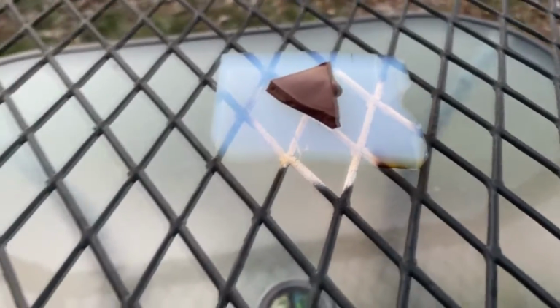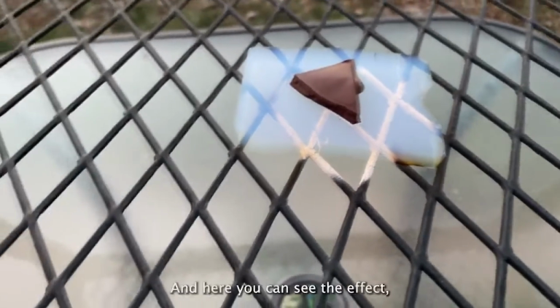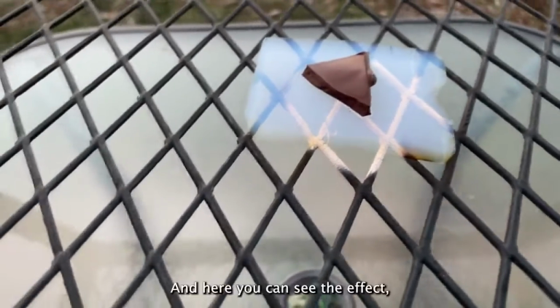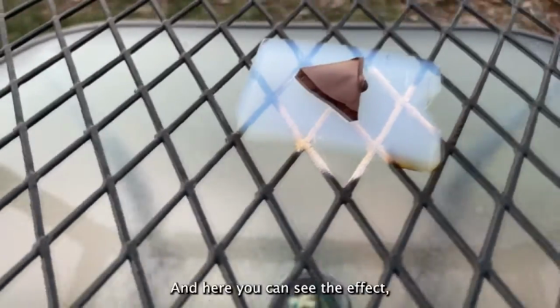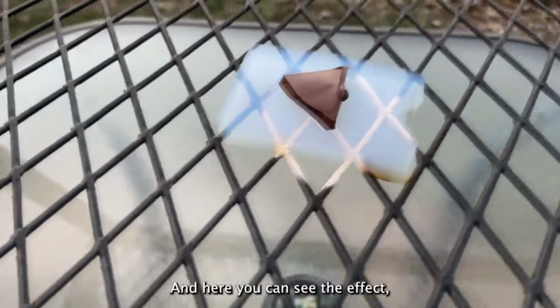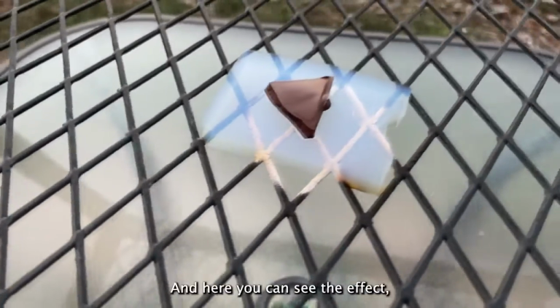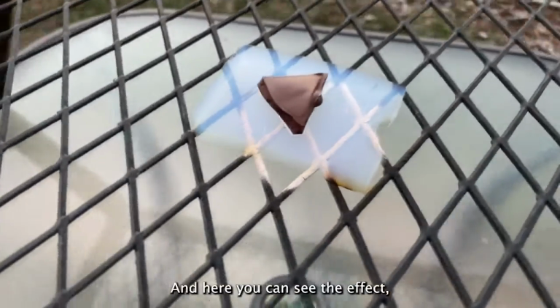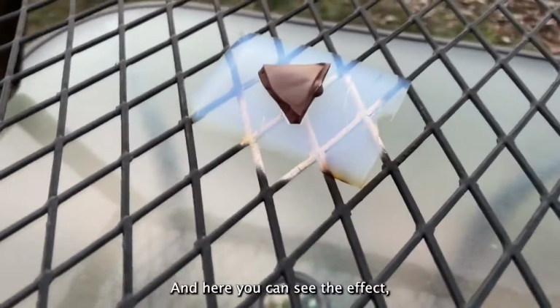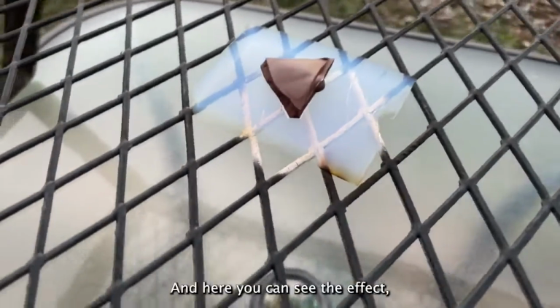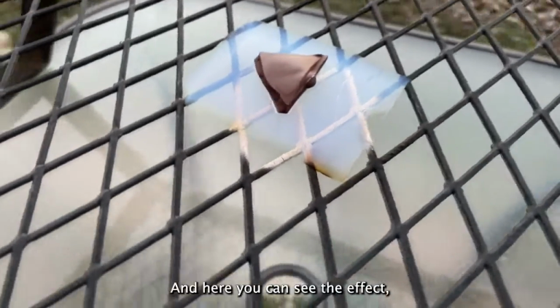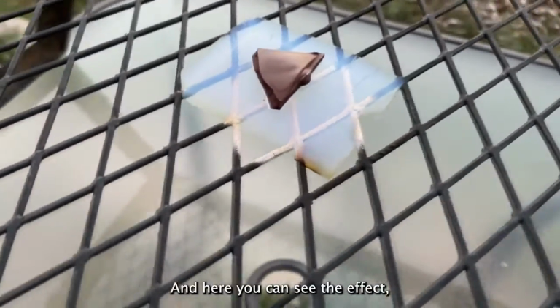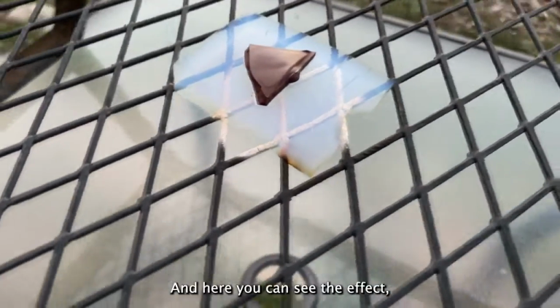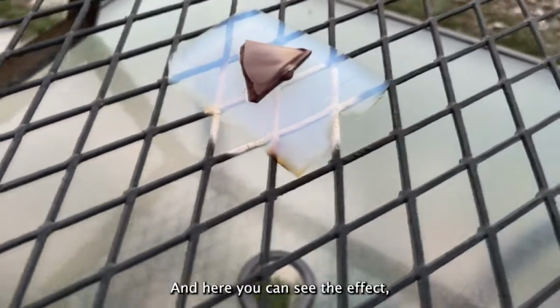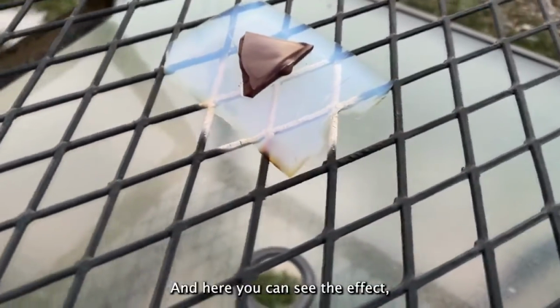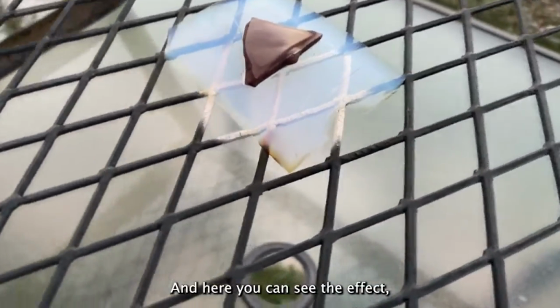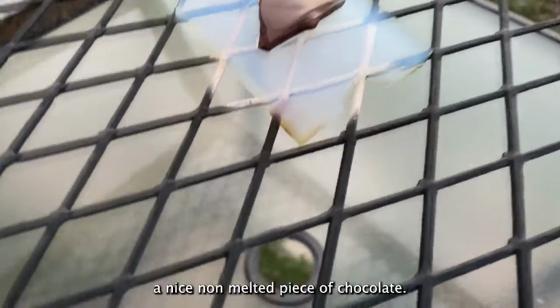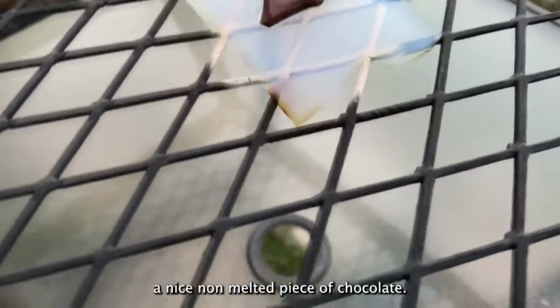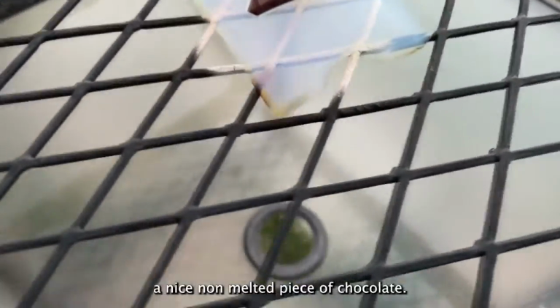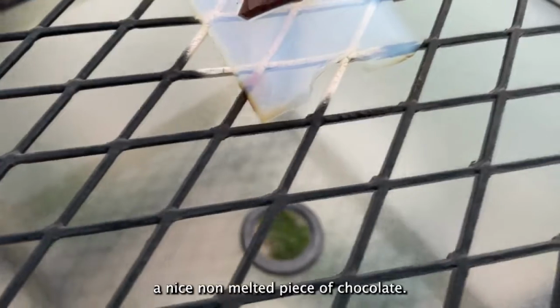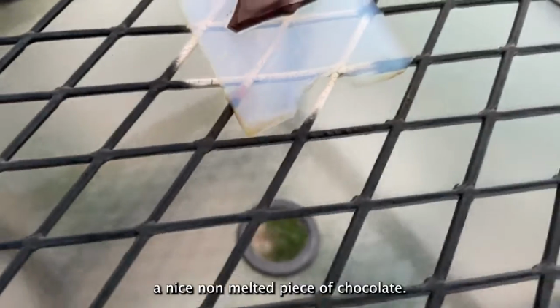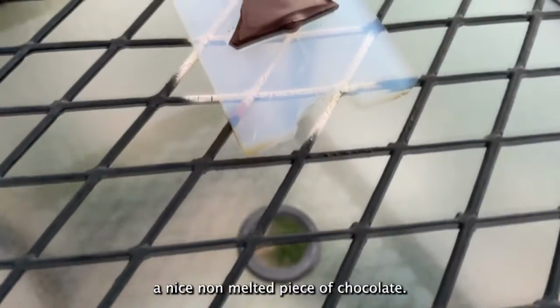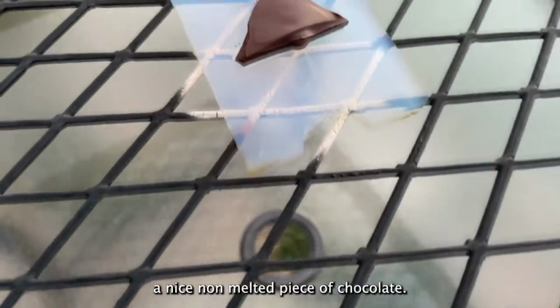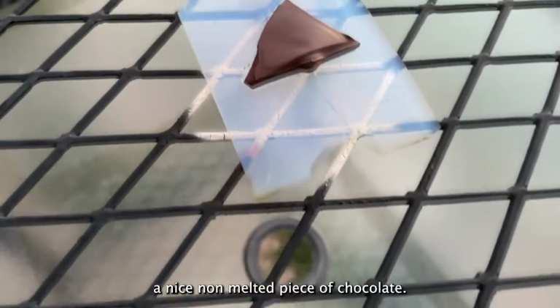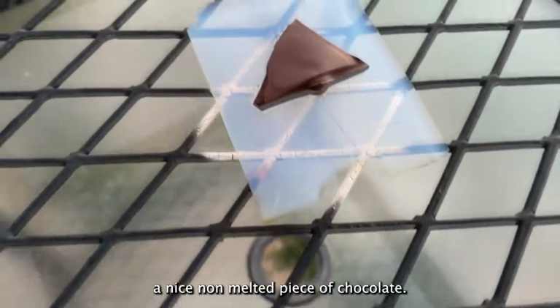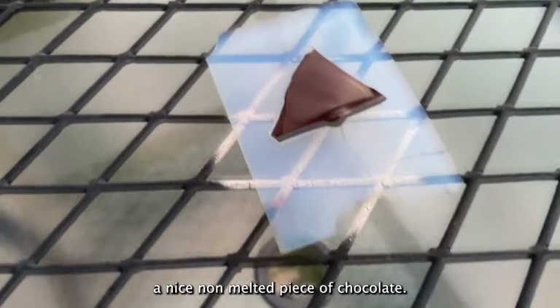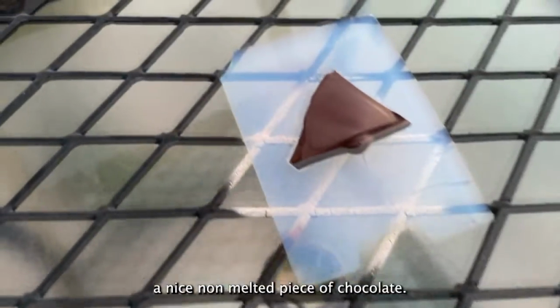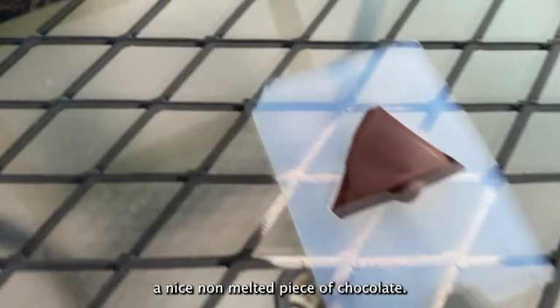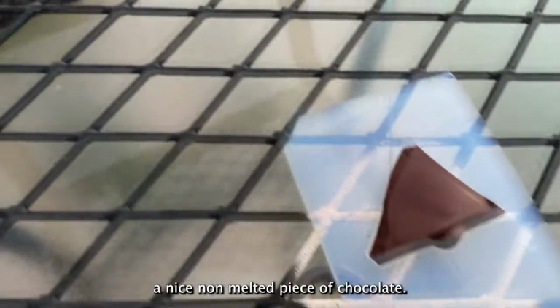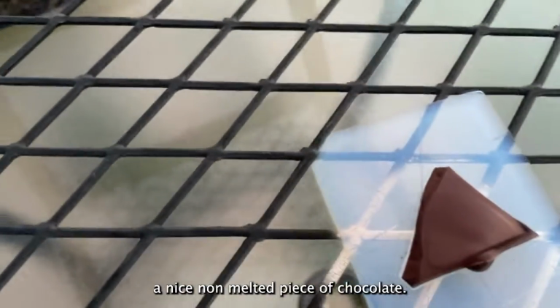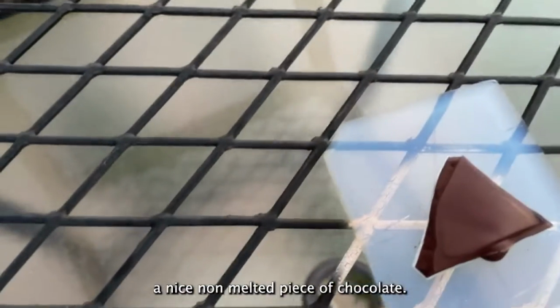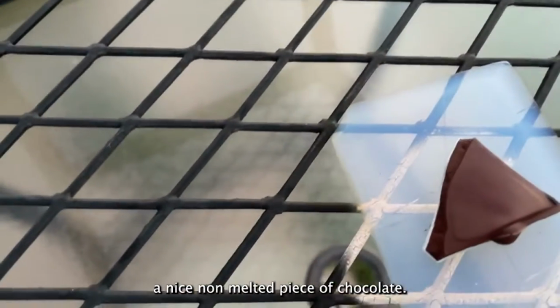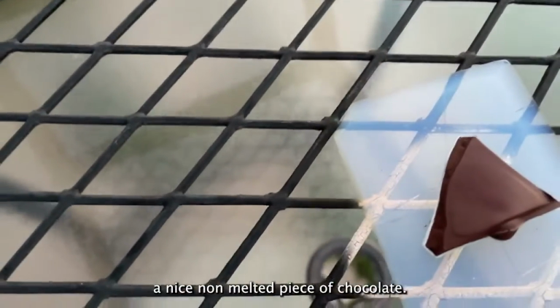And here you can see the effect — a nice non-melted piece of chocolate.